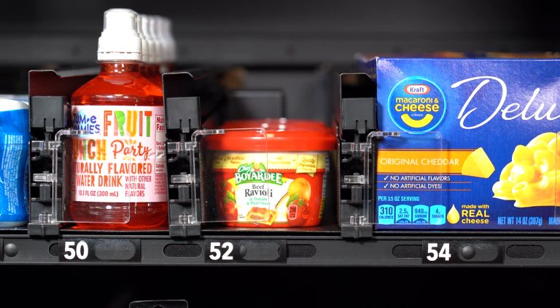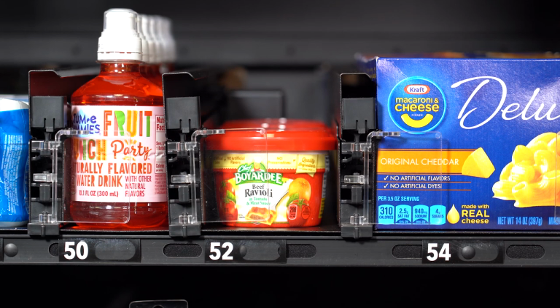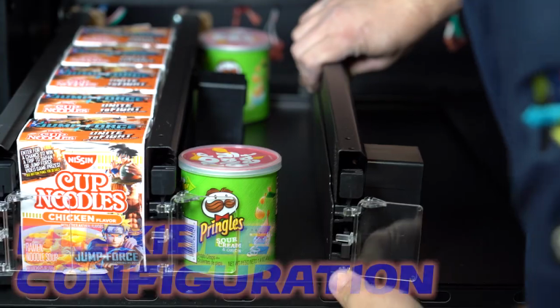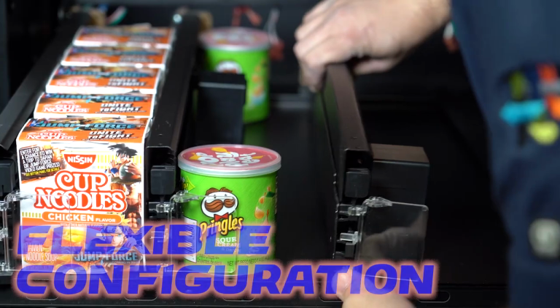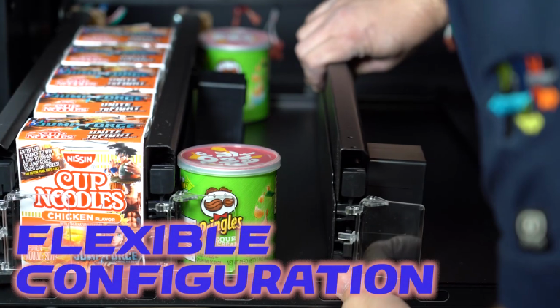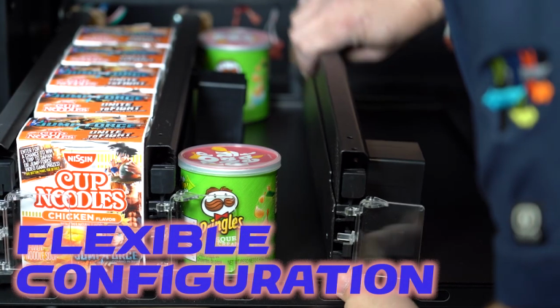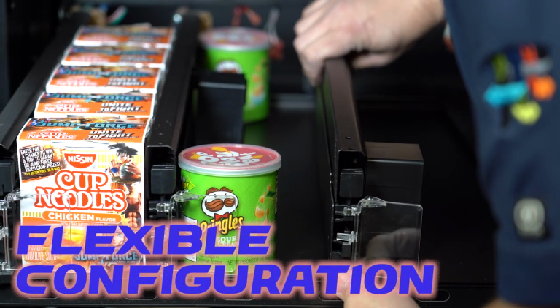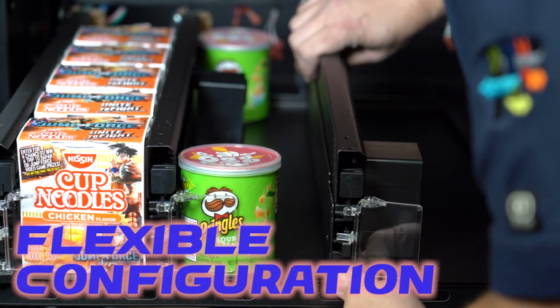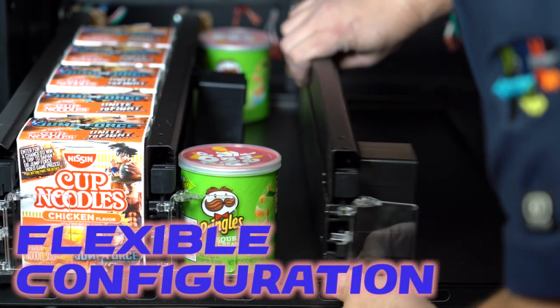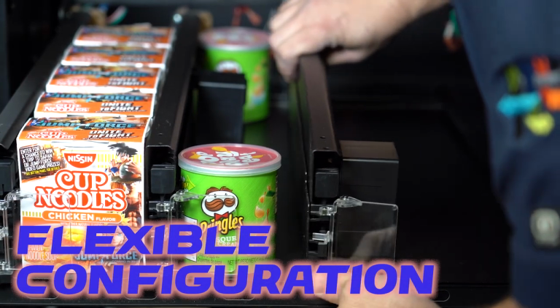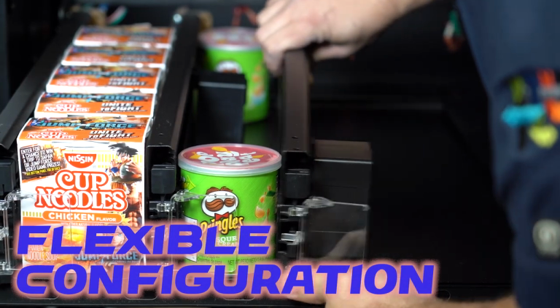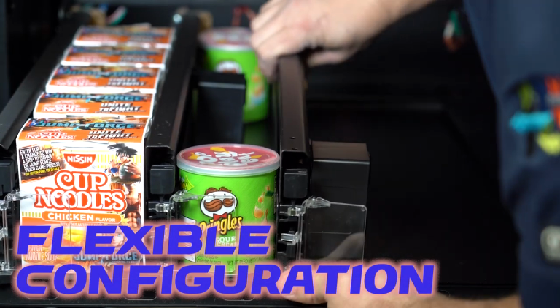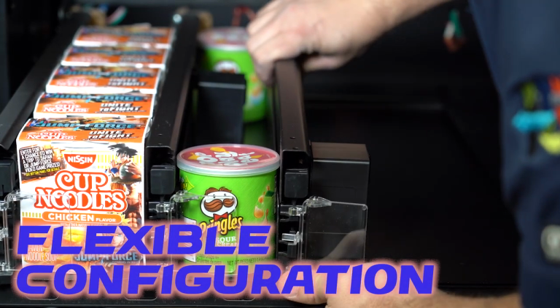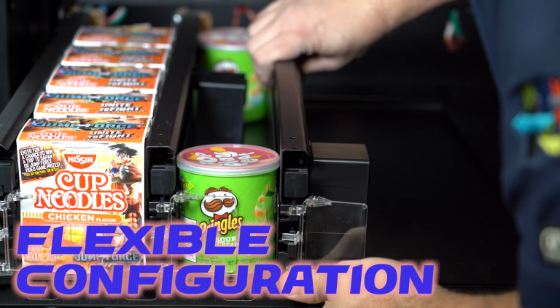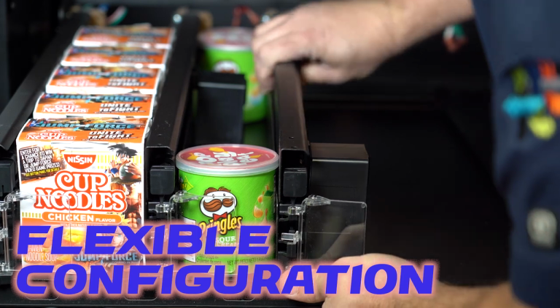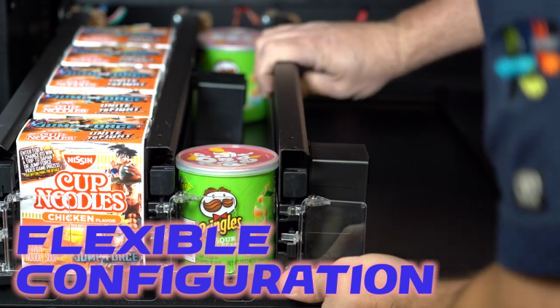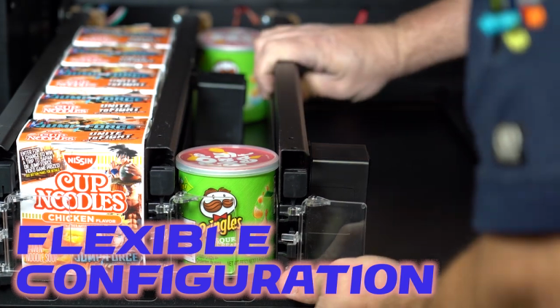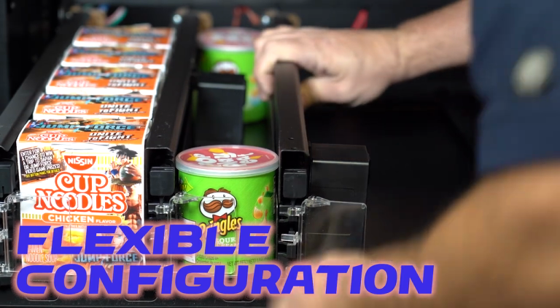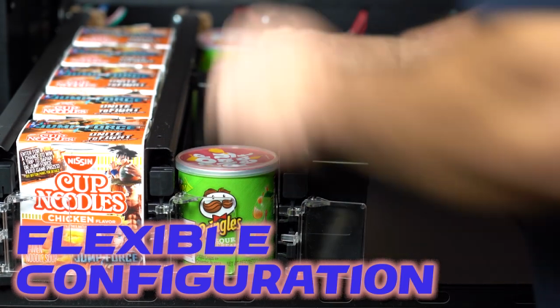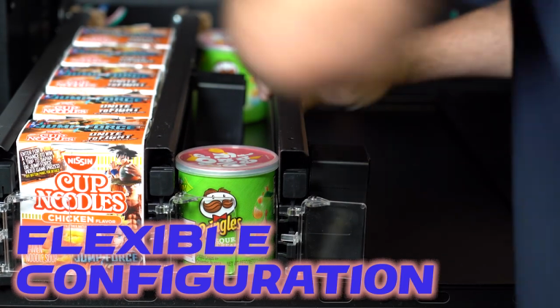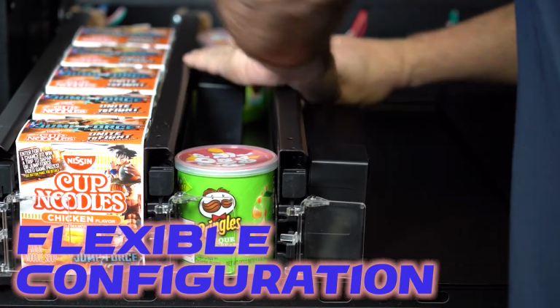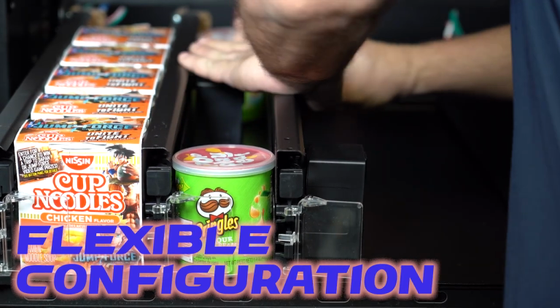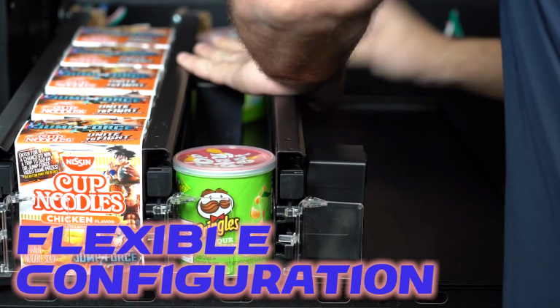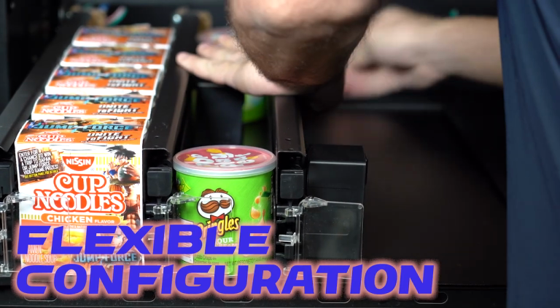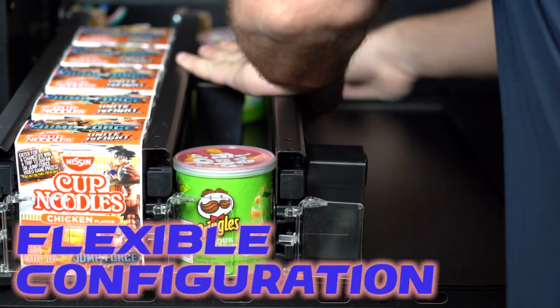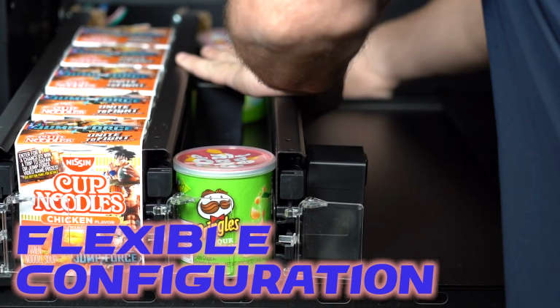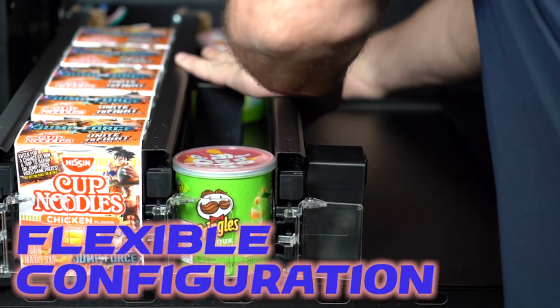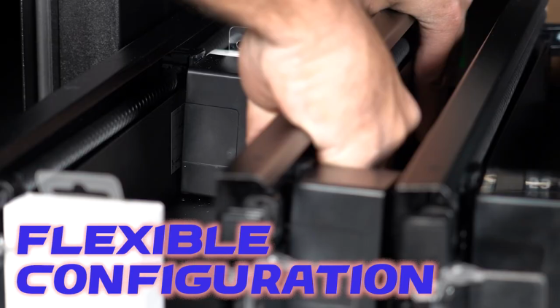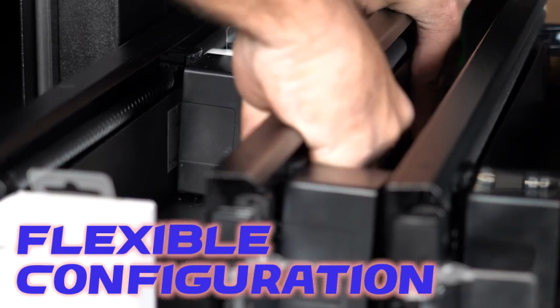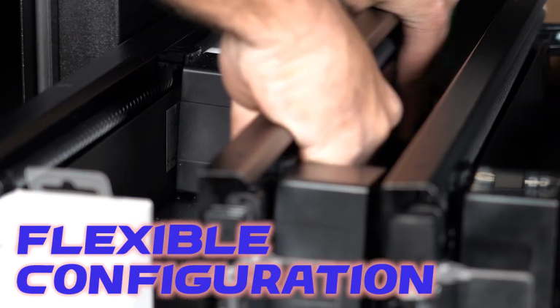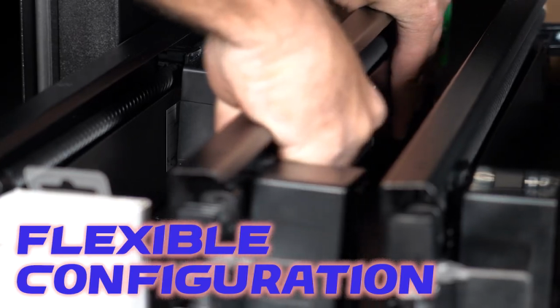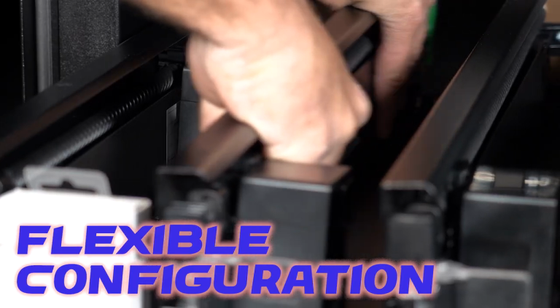Change selections without additional parts — no coil changes, no hassles.